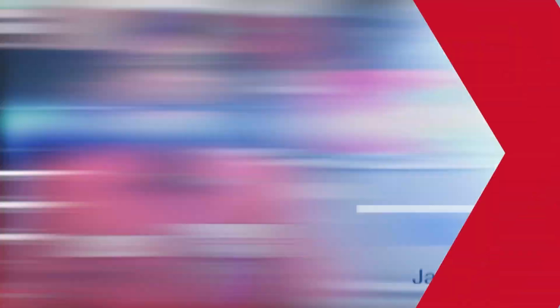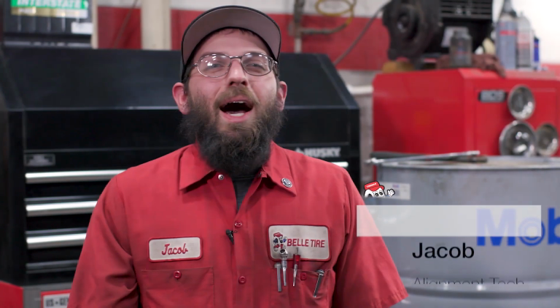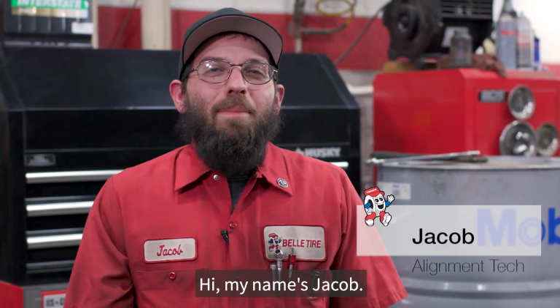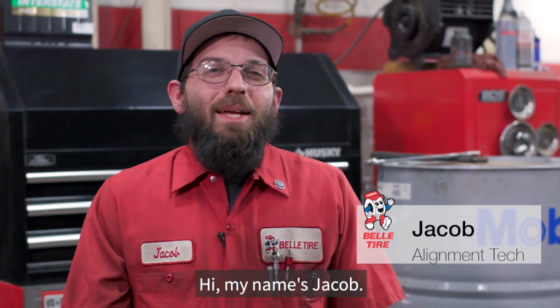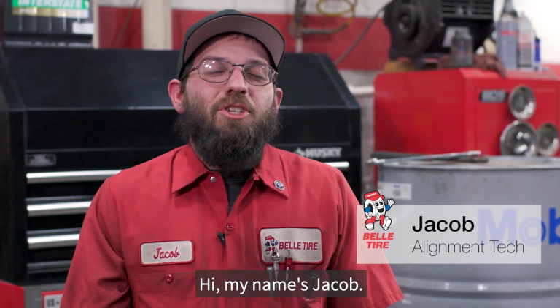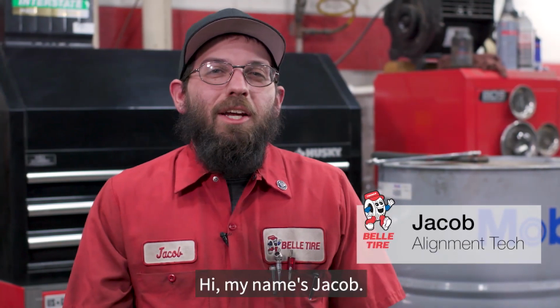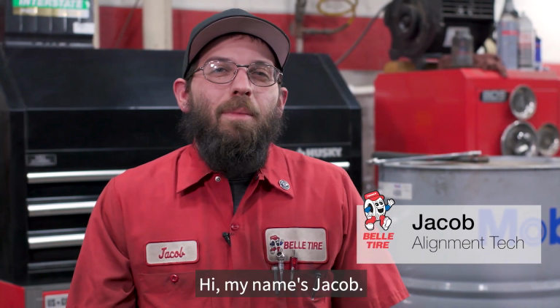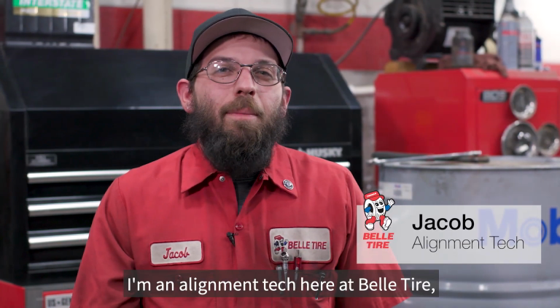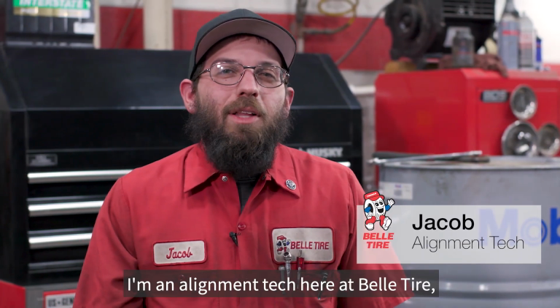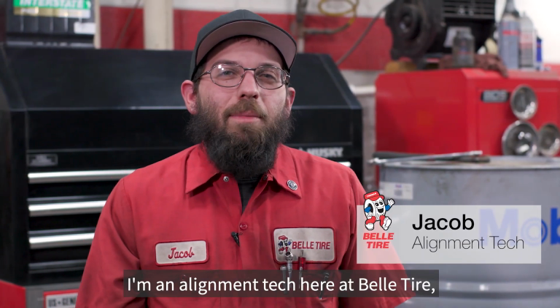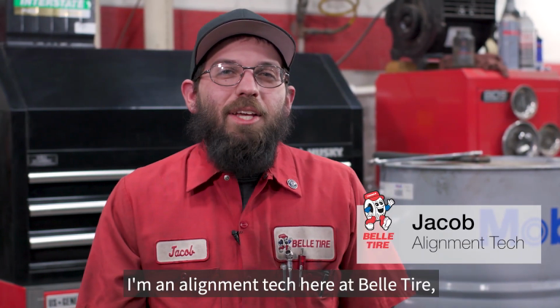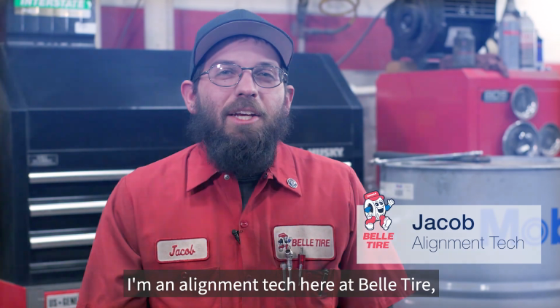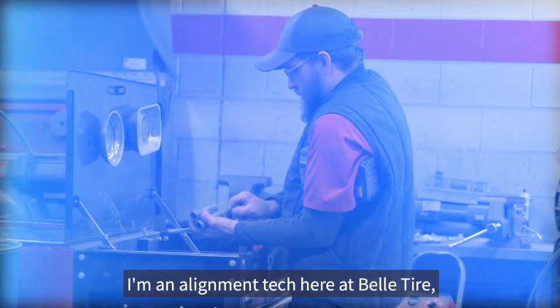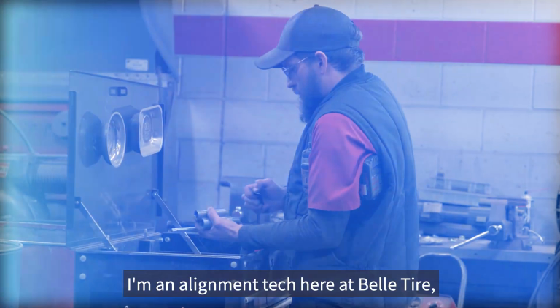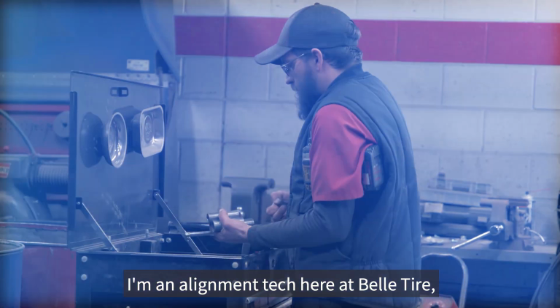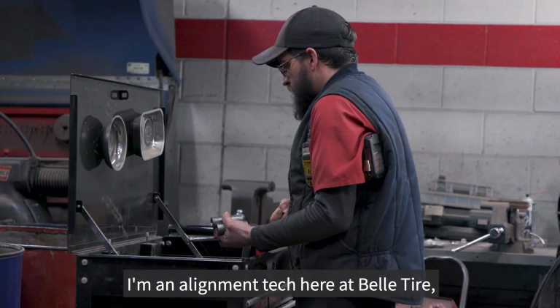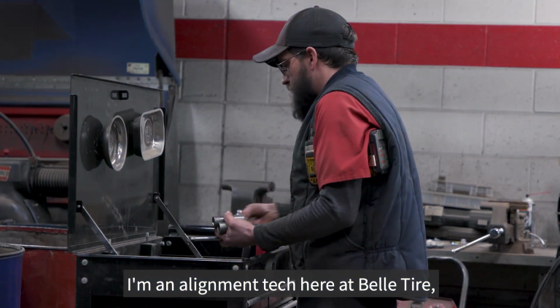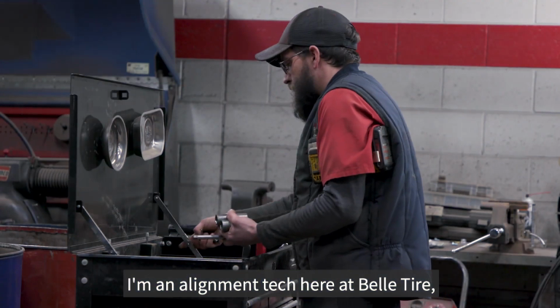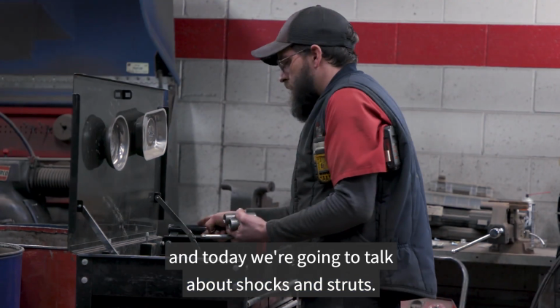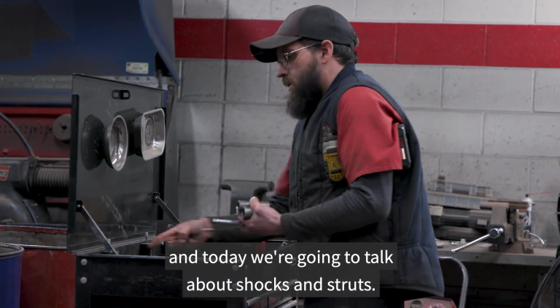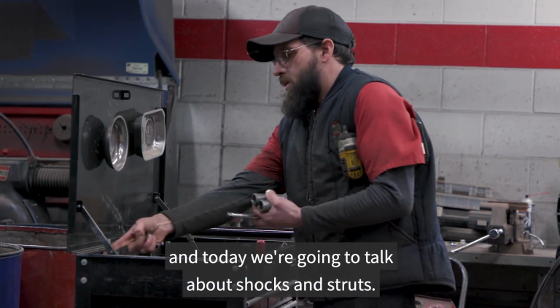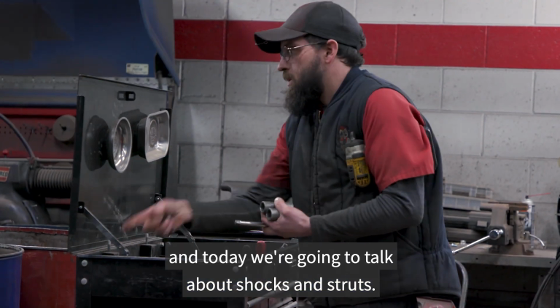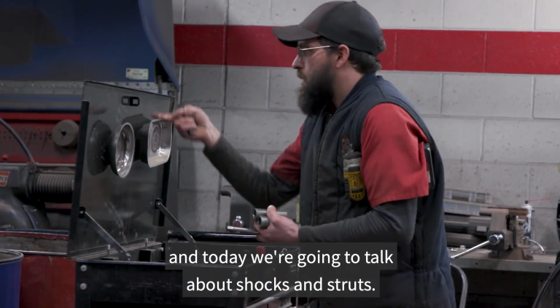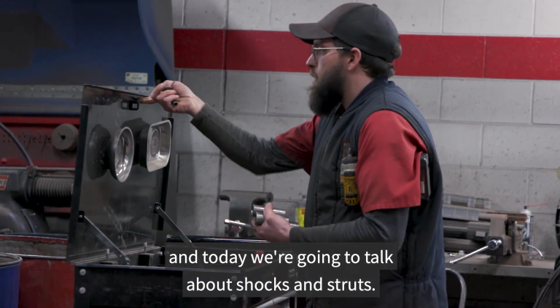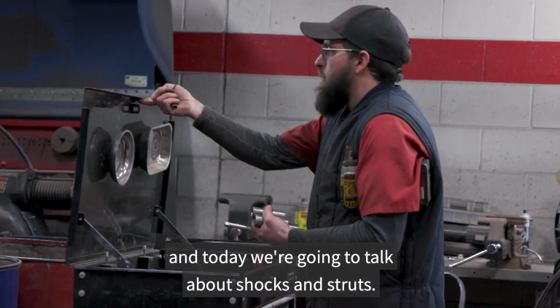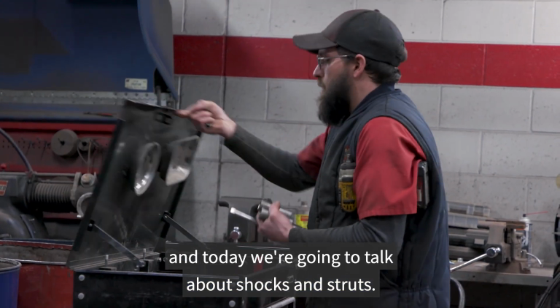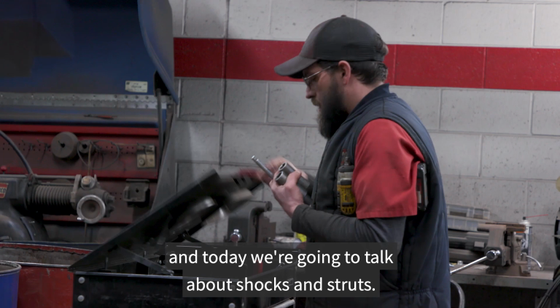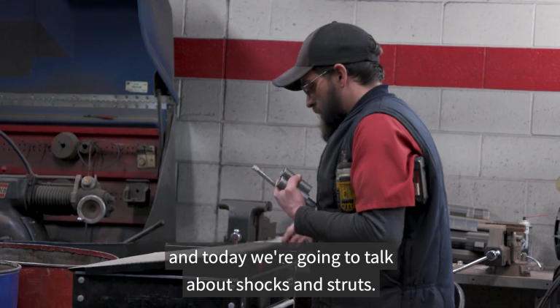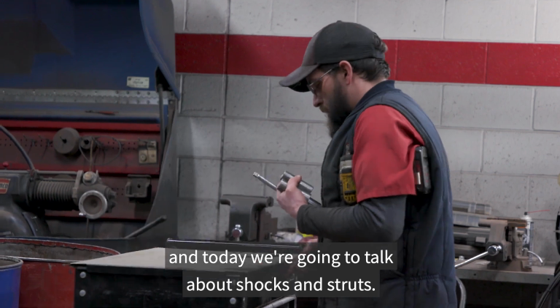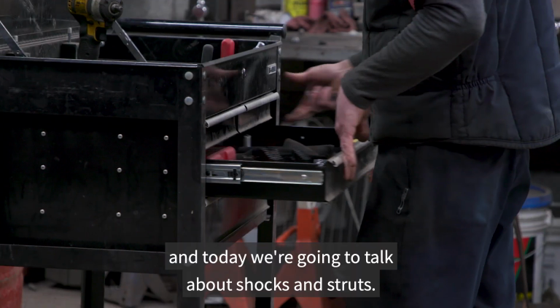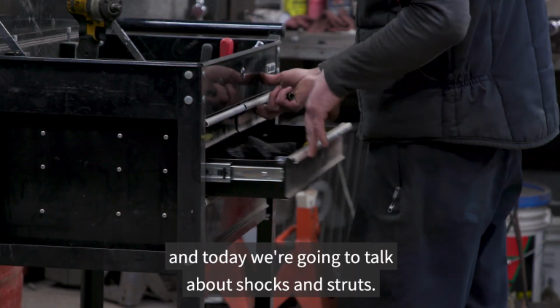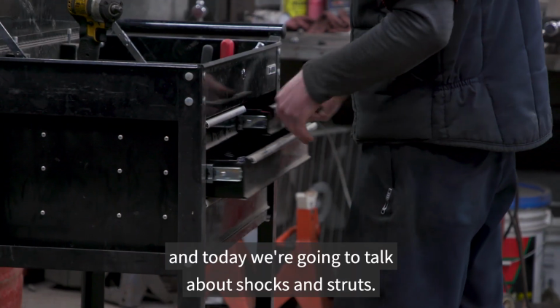Hi, my name is Jacob. I'm an alignment tech here at Bell Tire and today we're going to talk about shocks and struts.